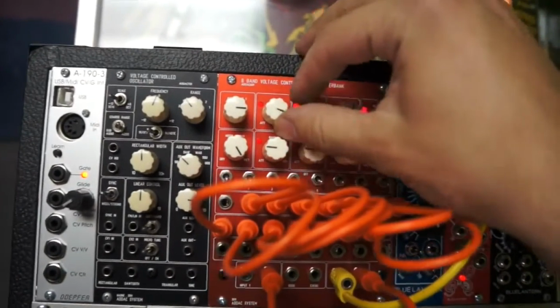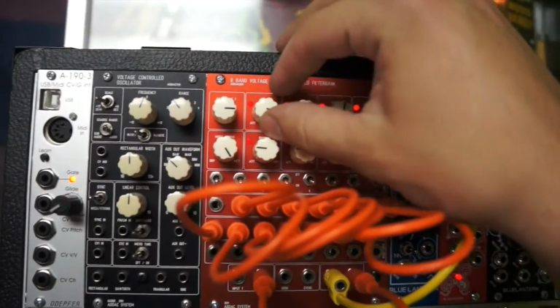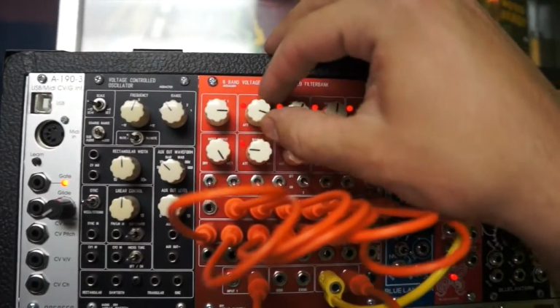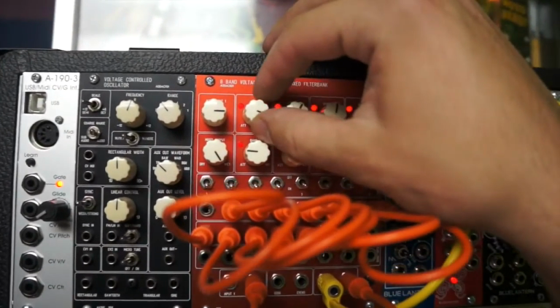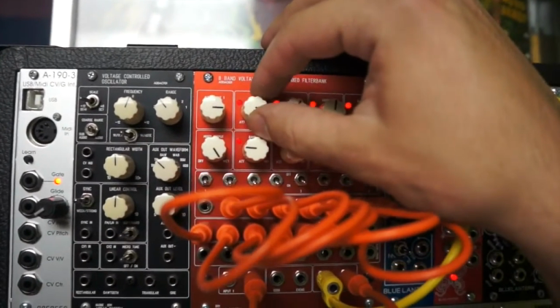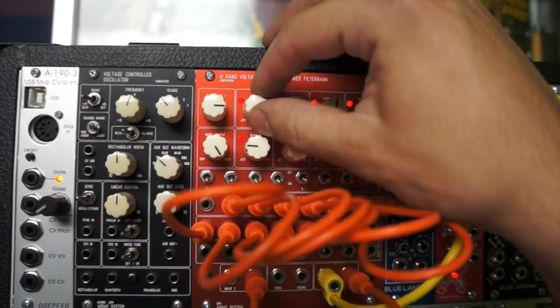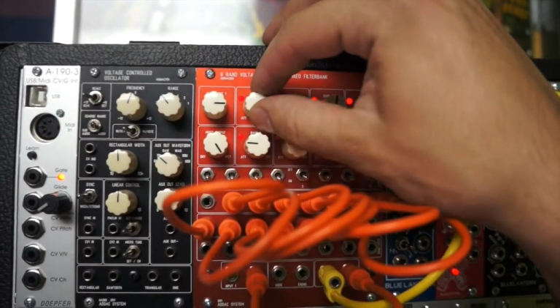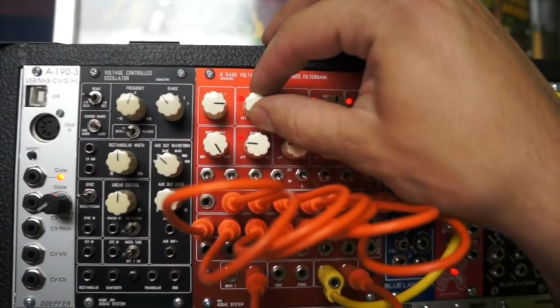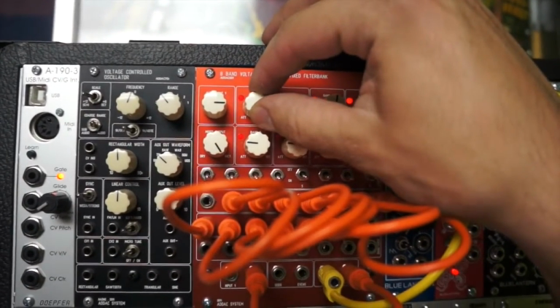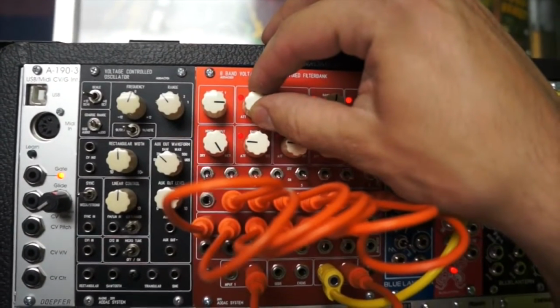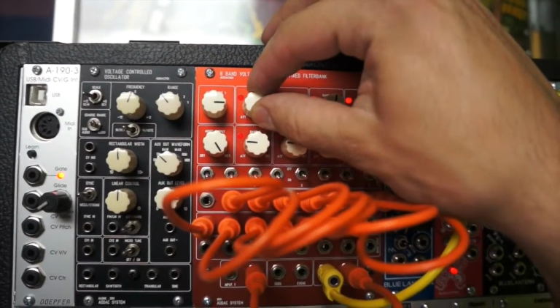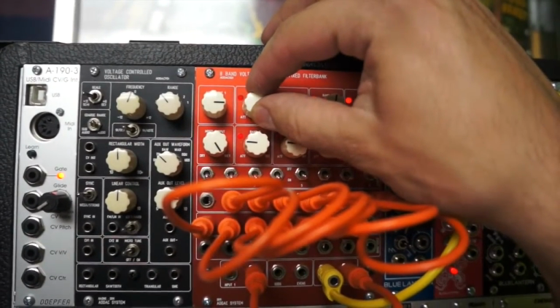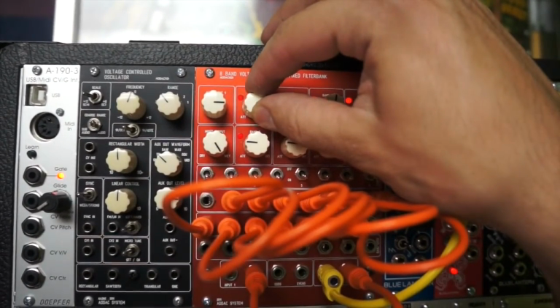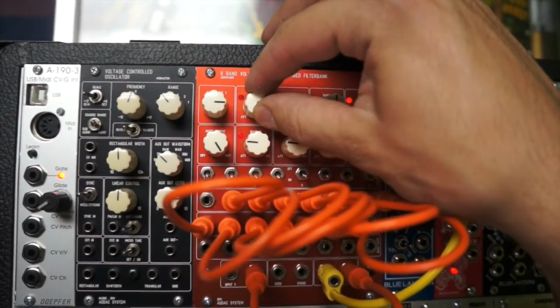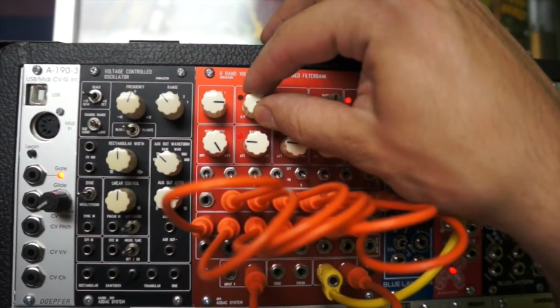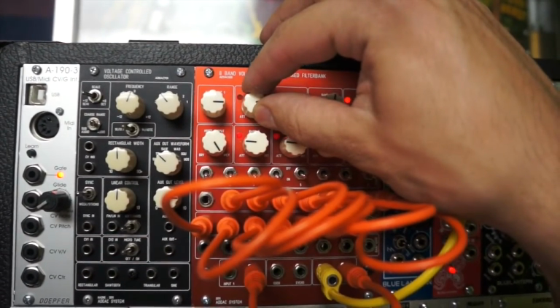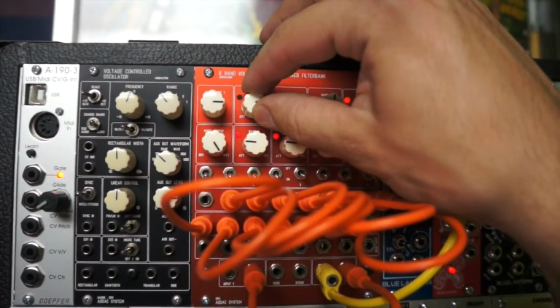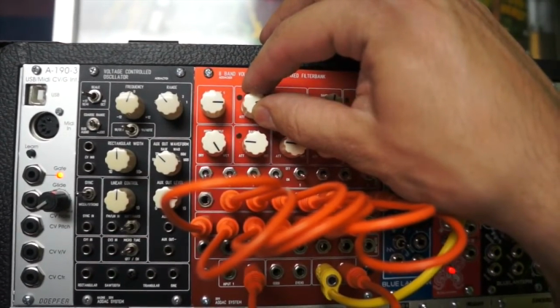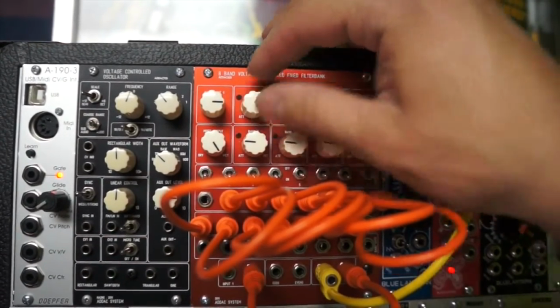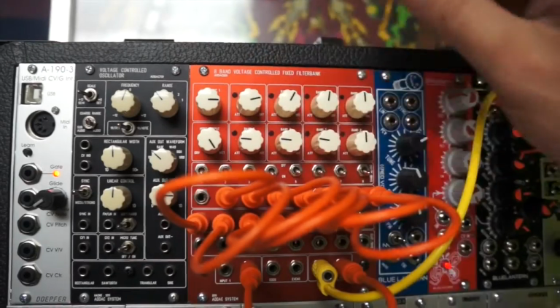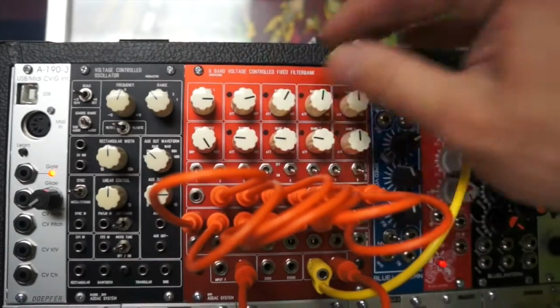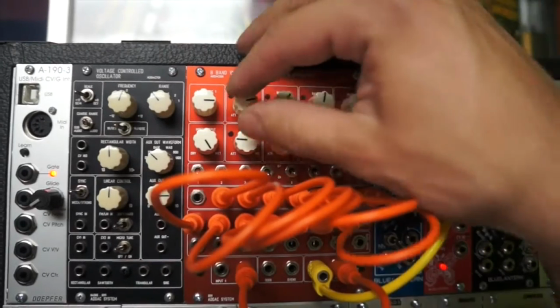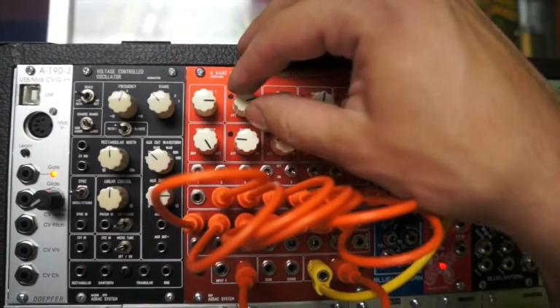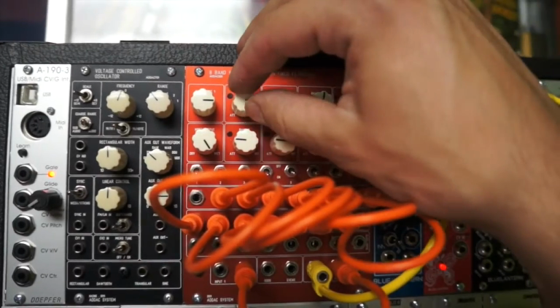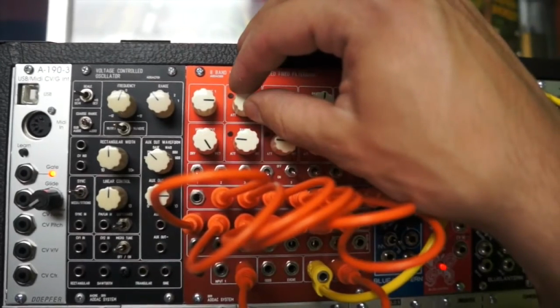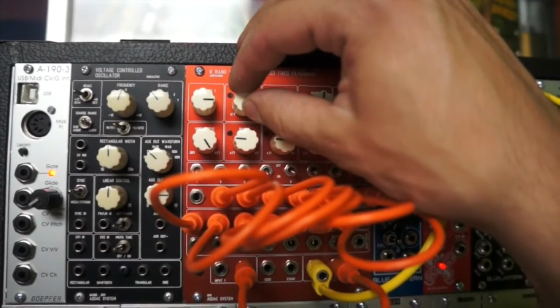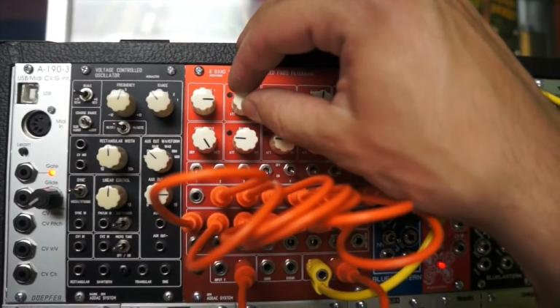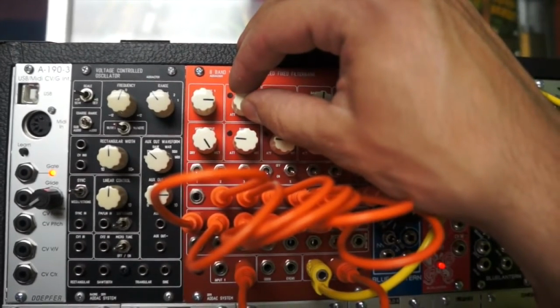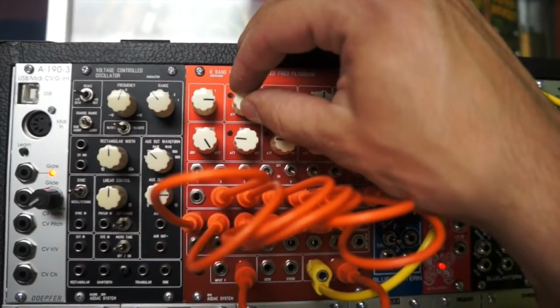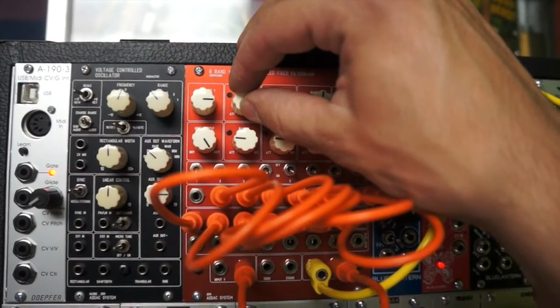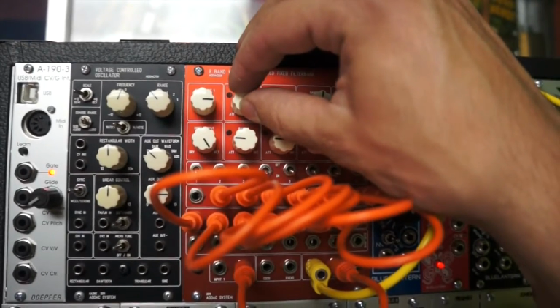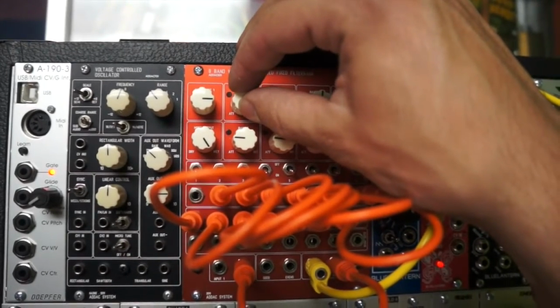Sometimes it gets stuck — you have to find just the right spot.